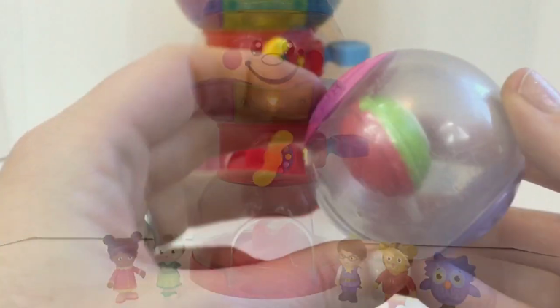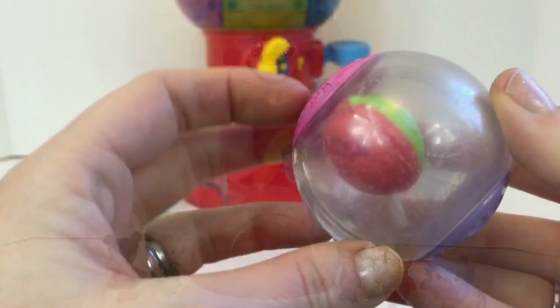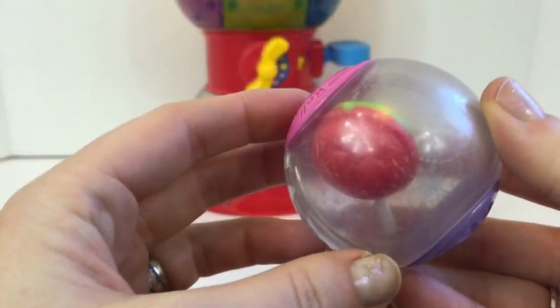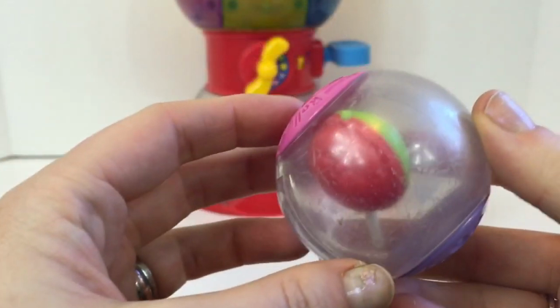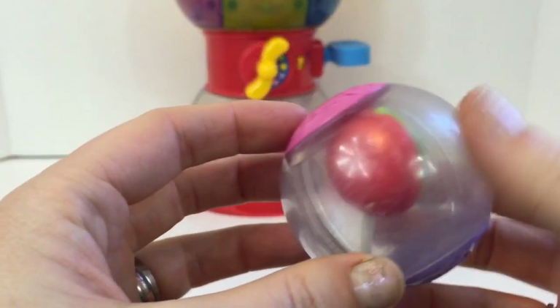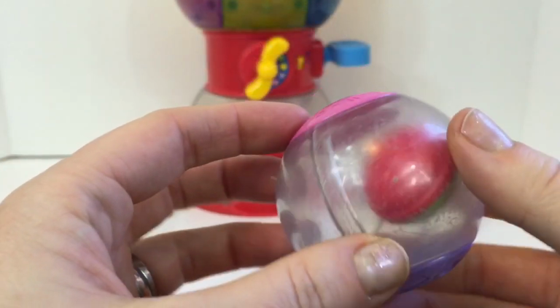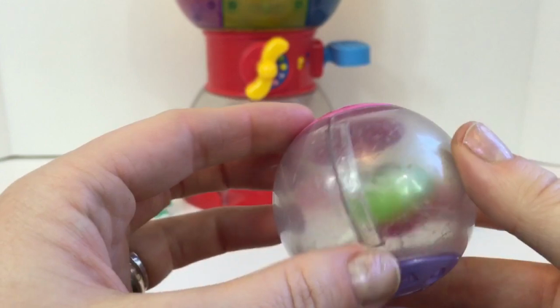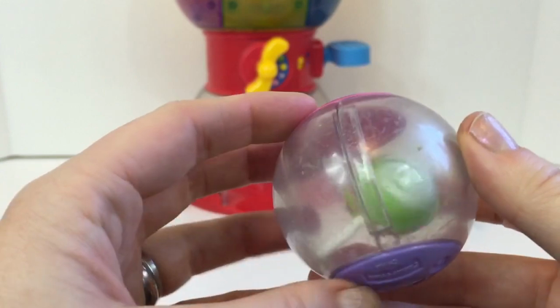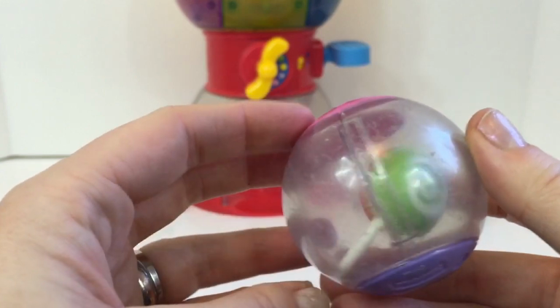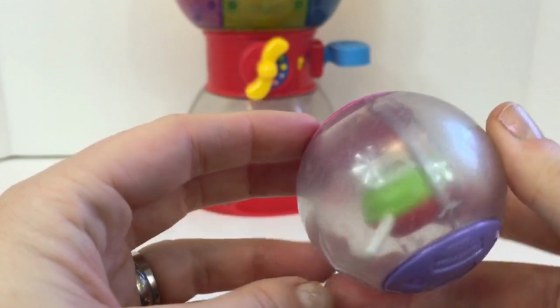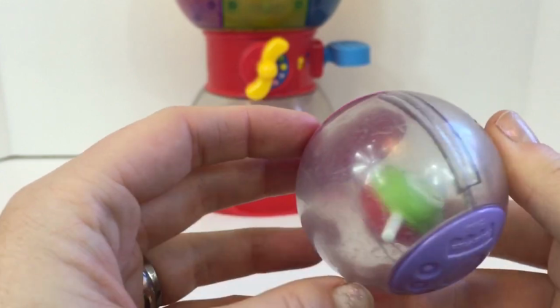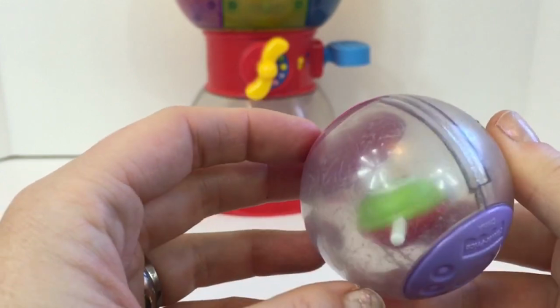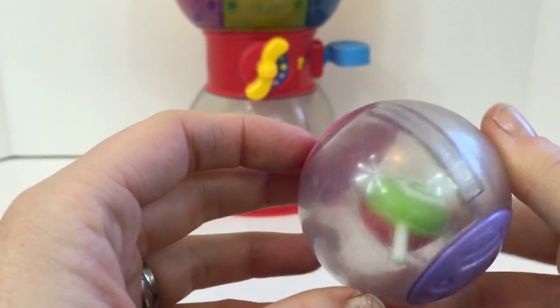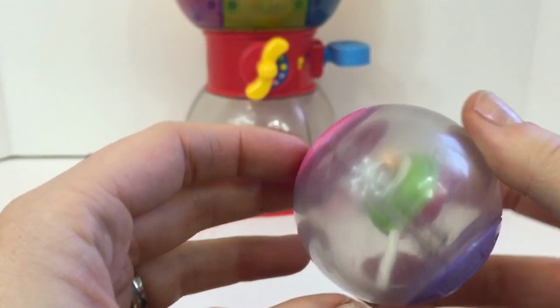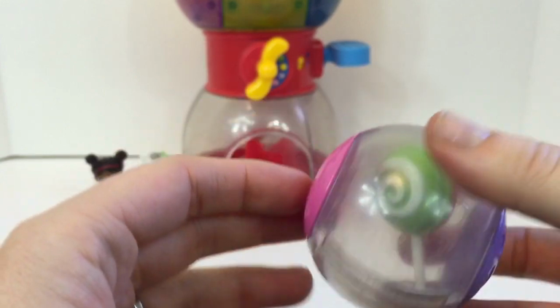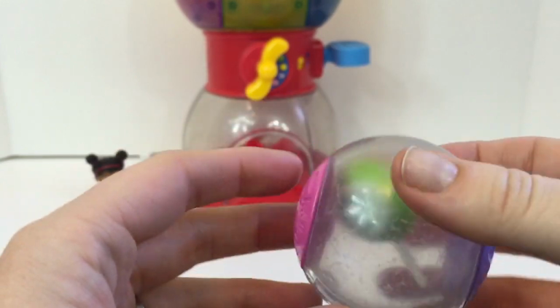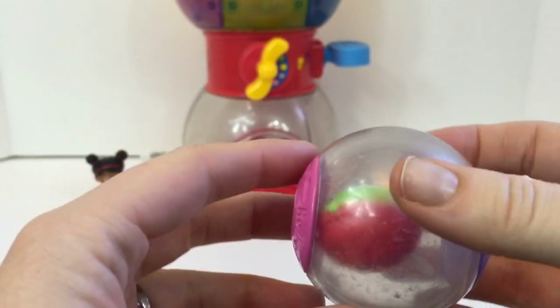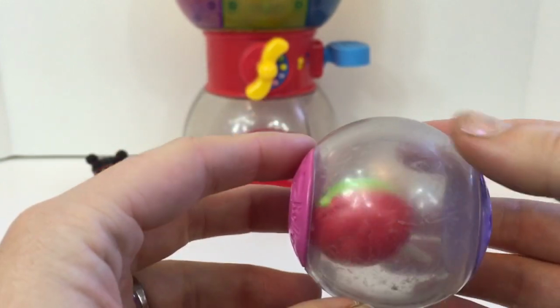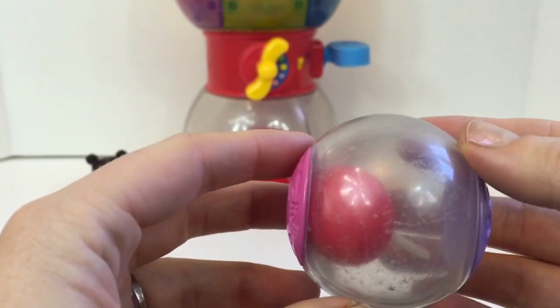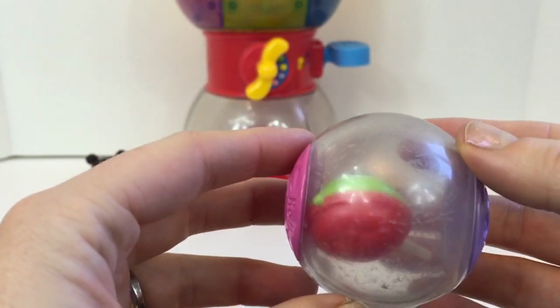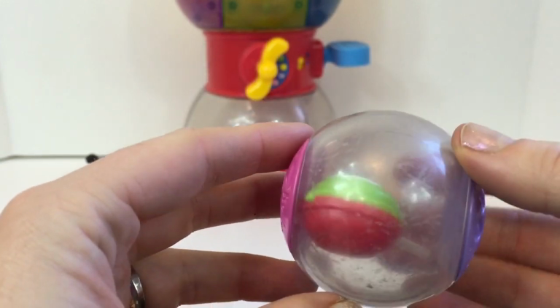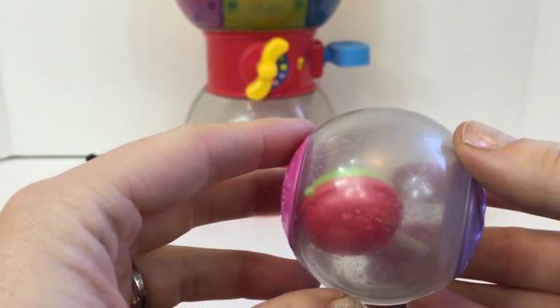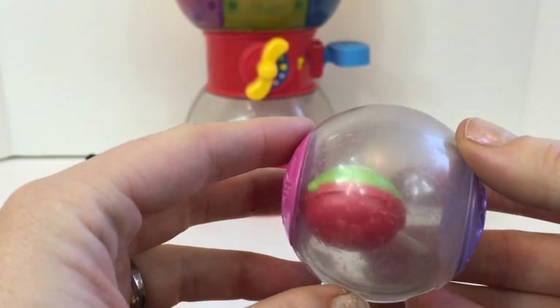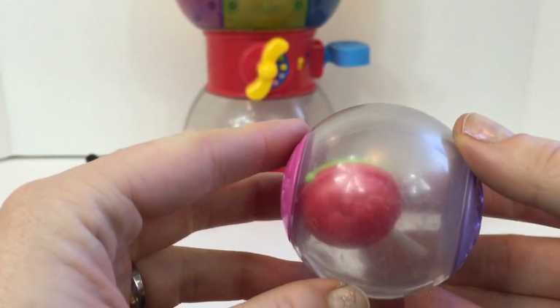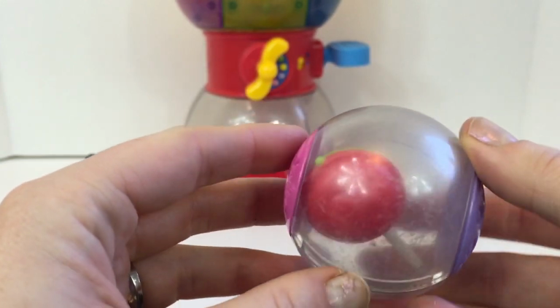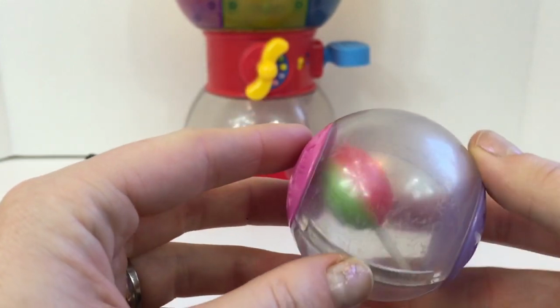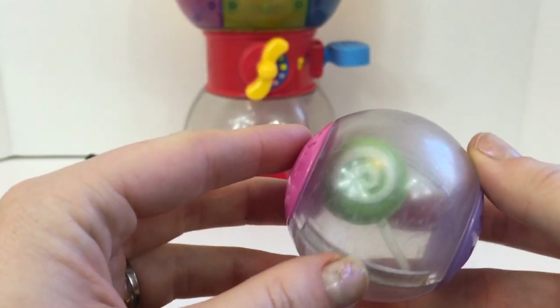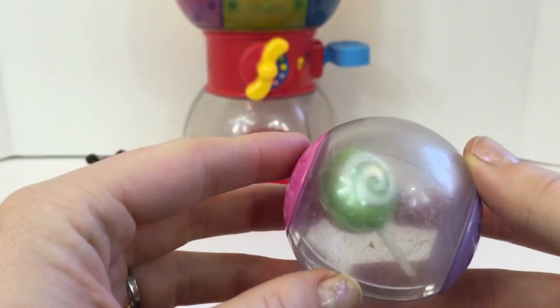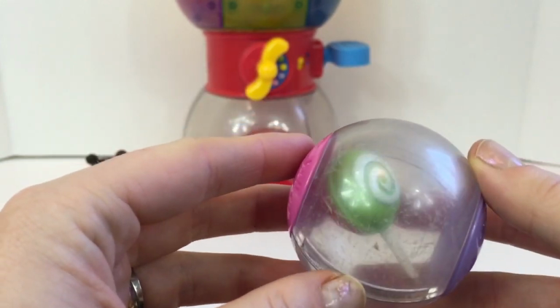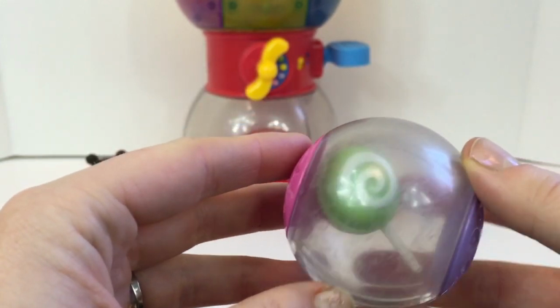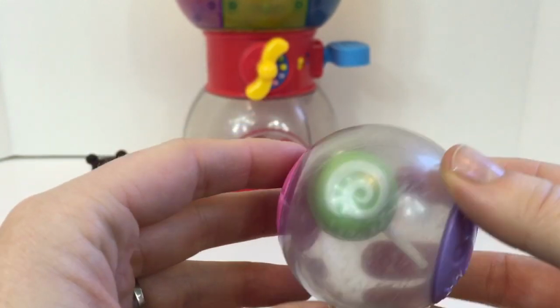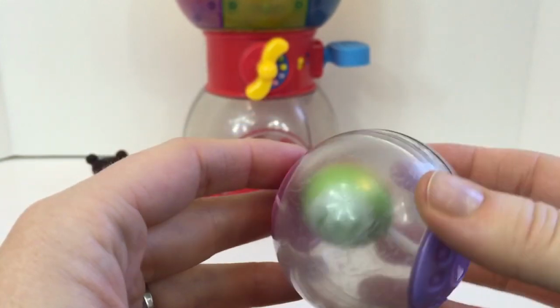Our last gumball is a little lollipop. It has a green side and a red side.